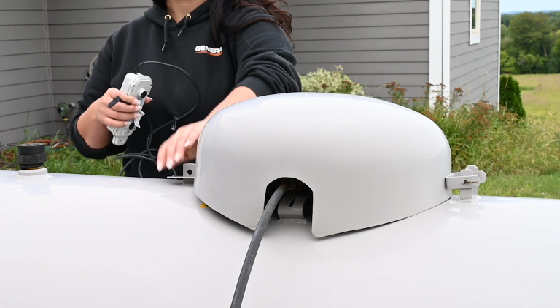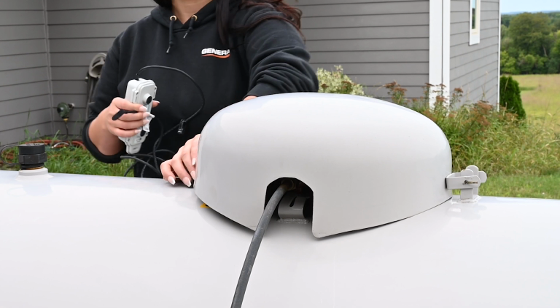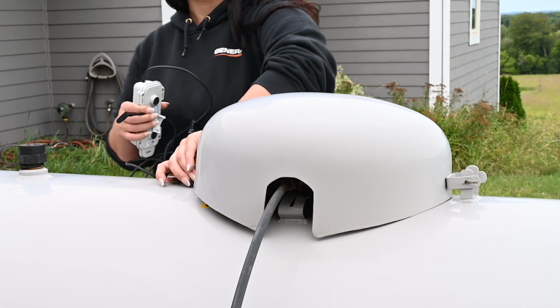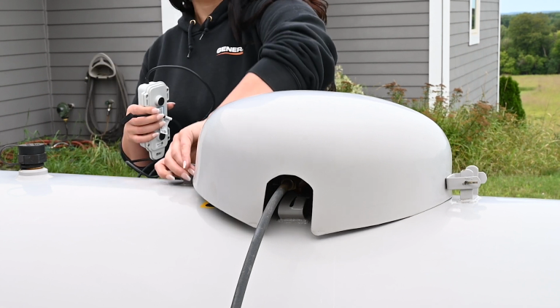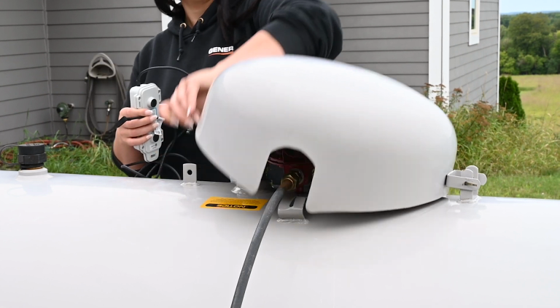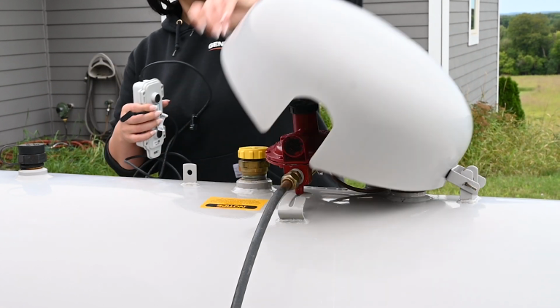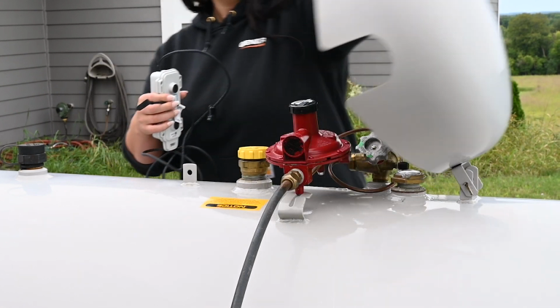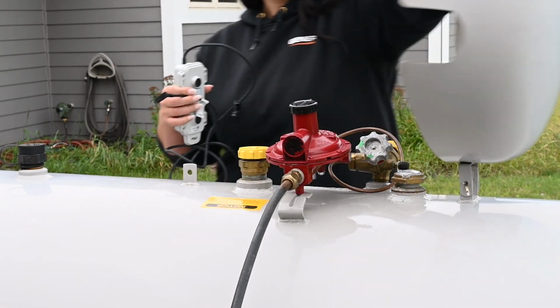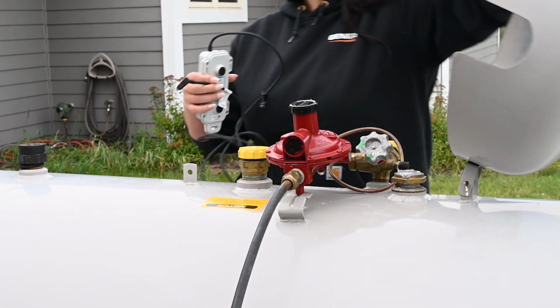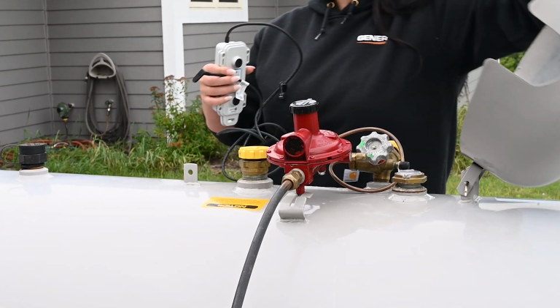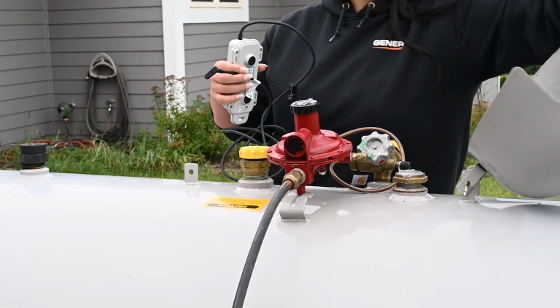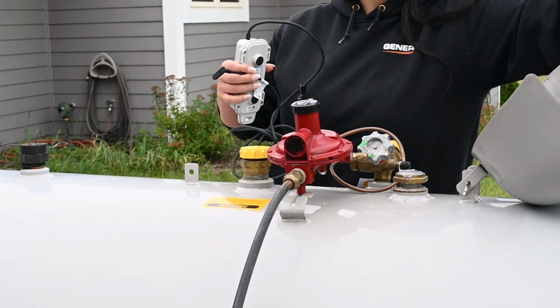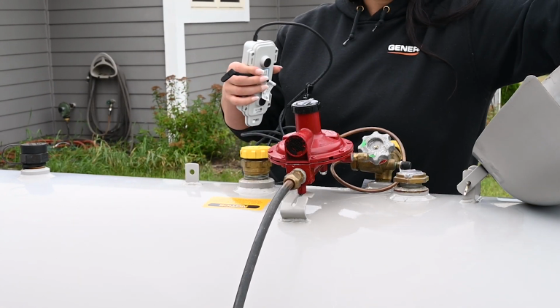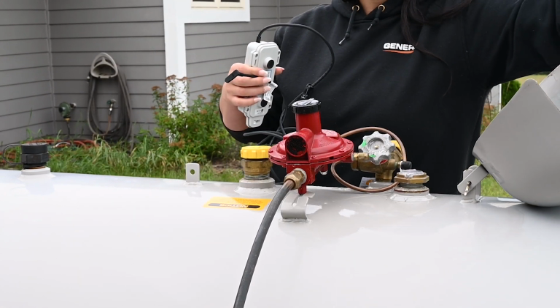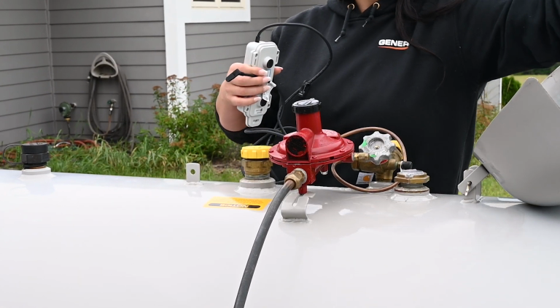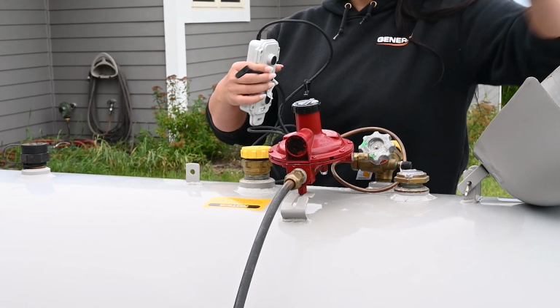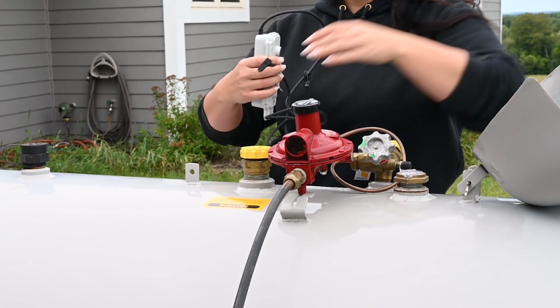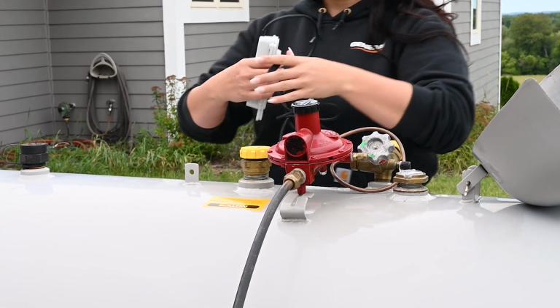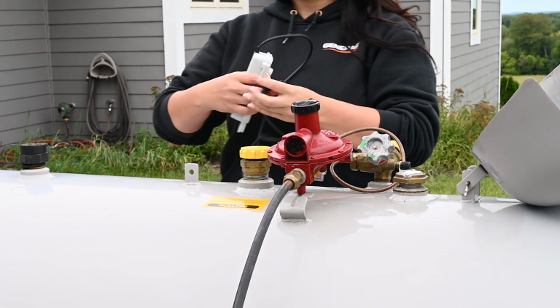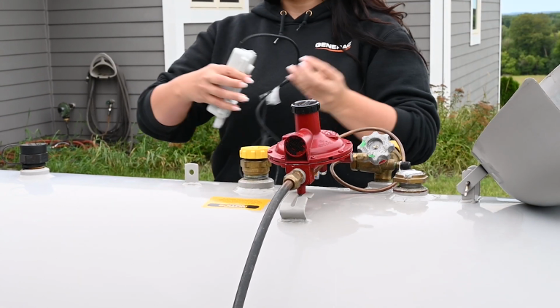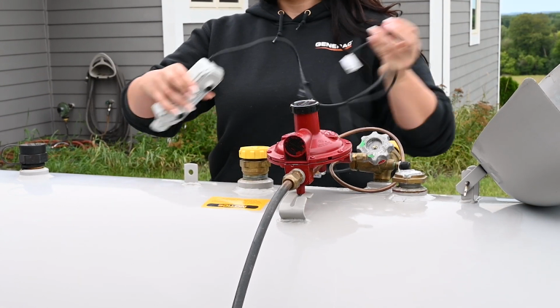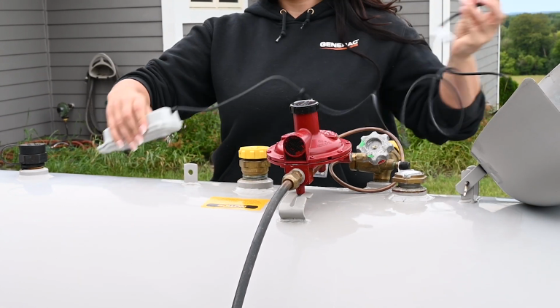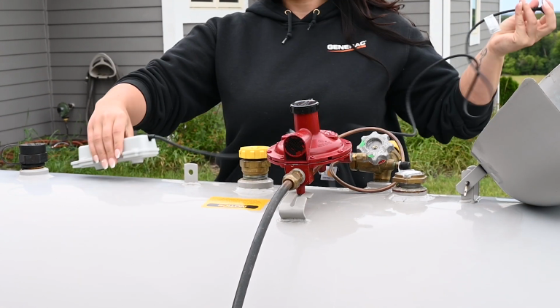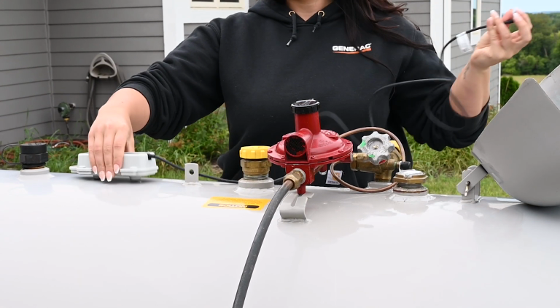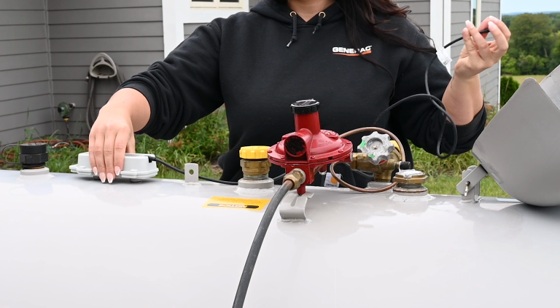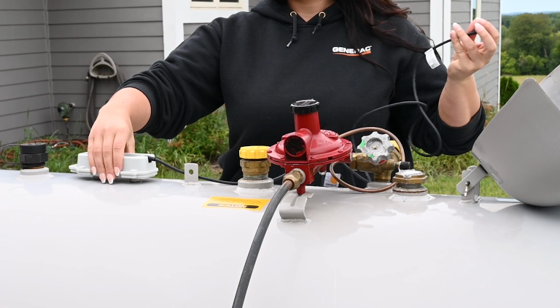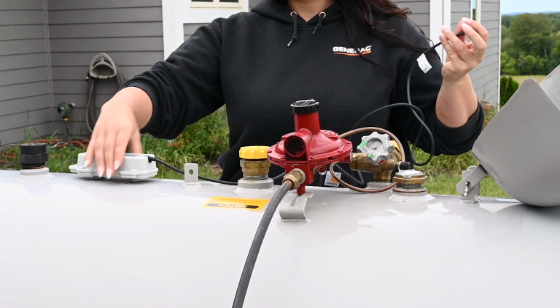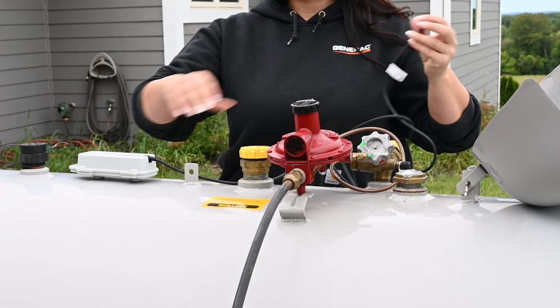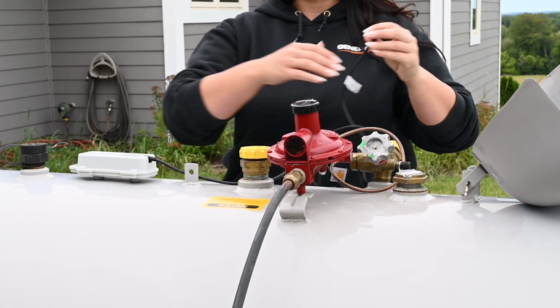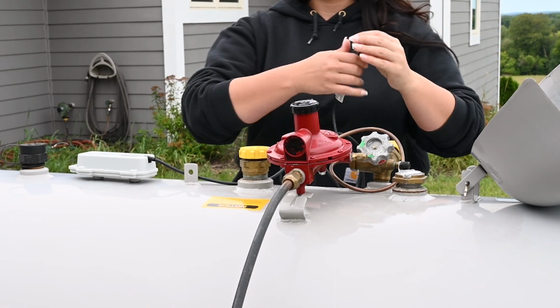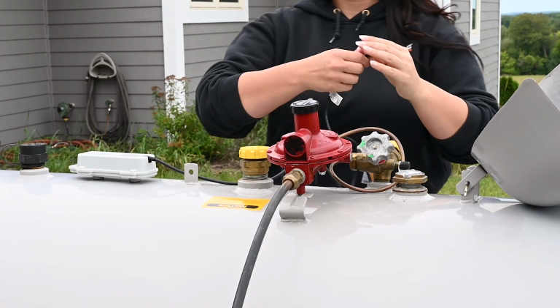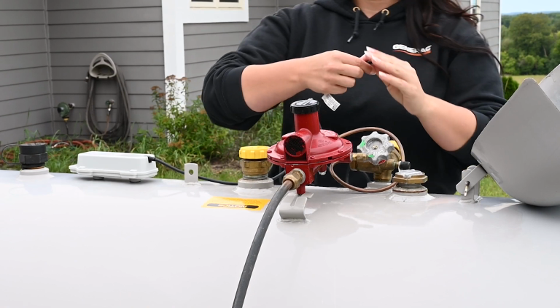Generac's LTE Propane Tank Level Monitor helps you avoid running out of fuel for your LP generator and other propane powered devices.